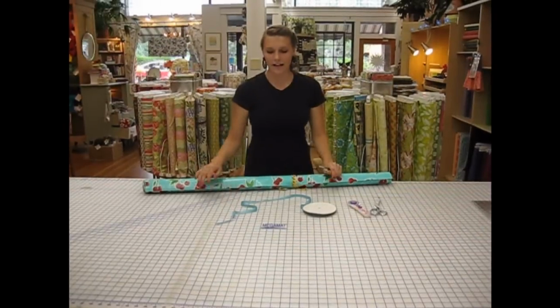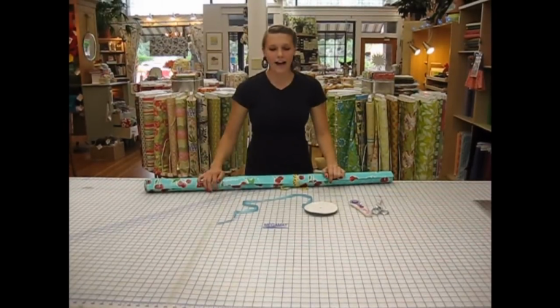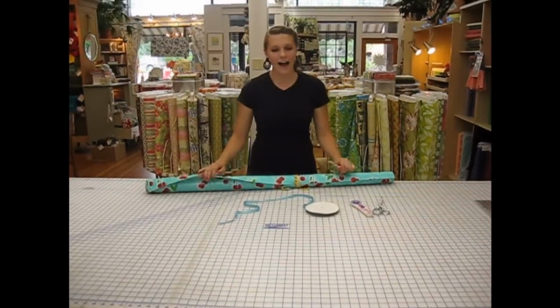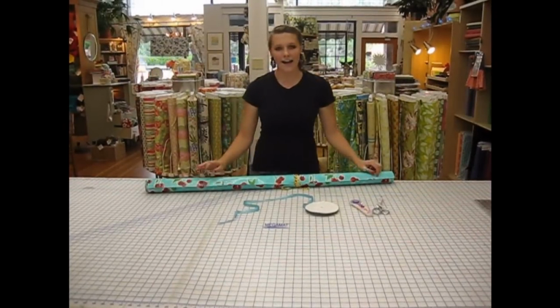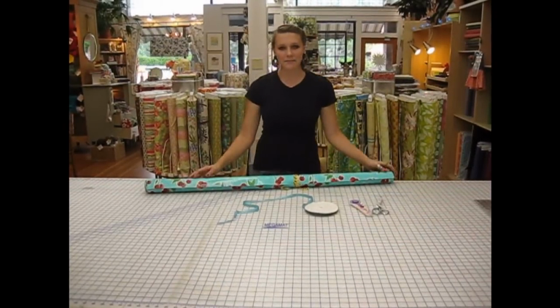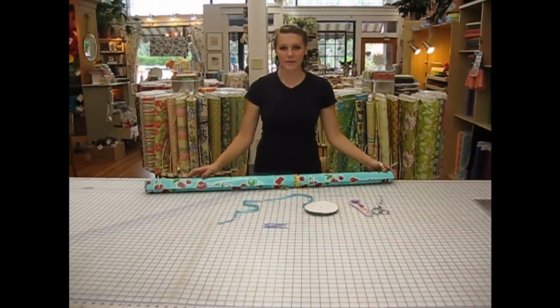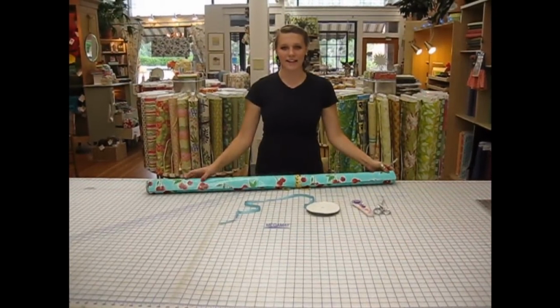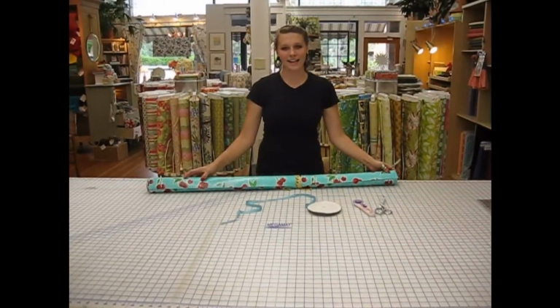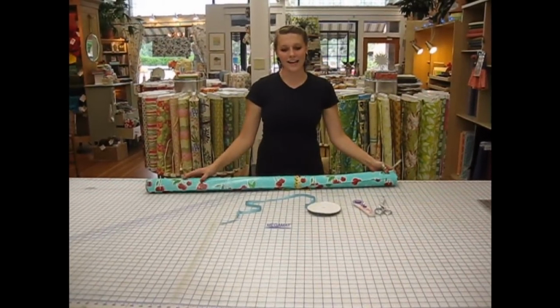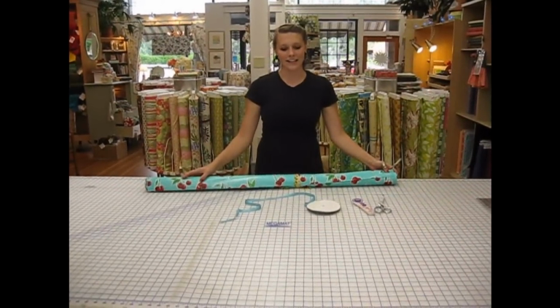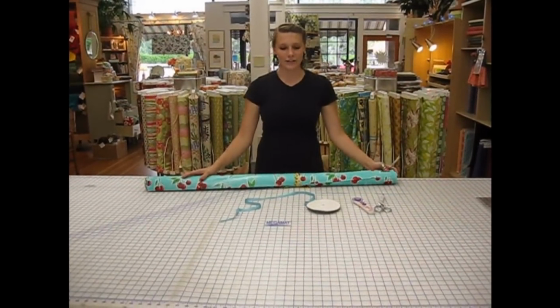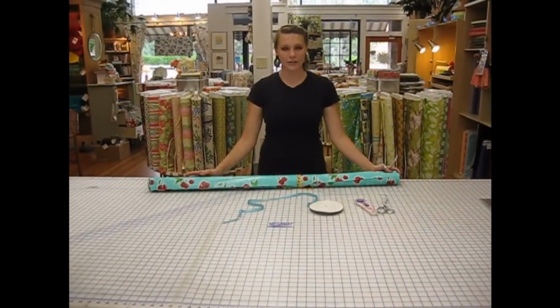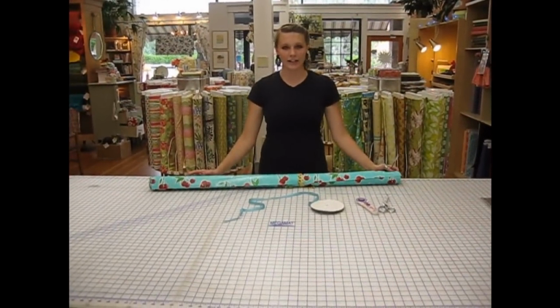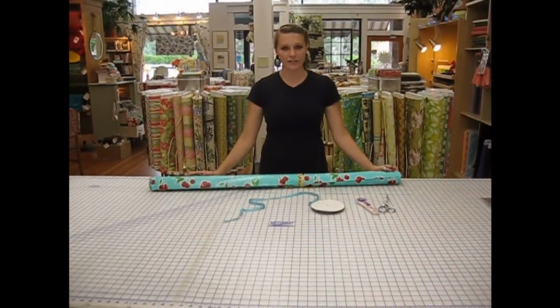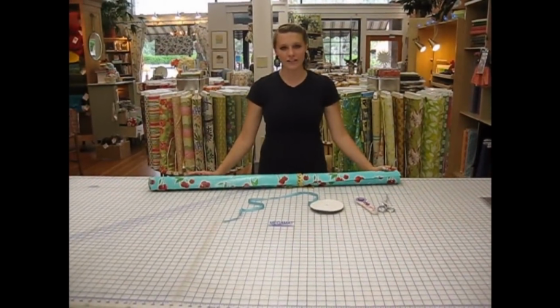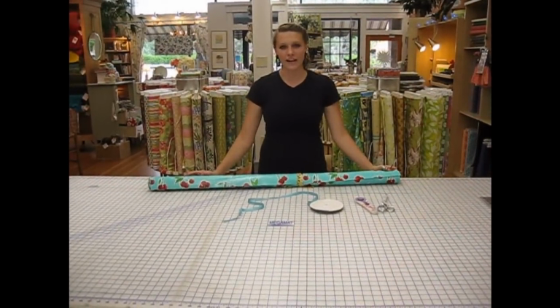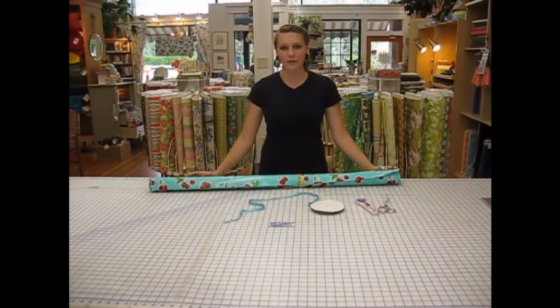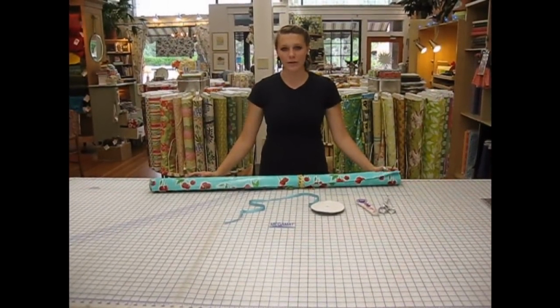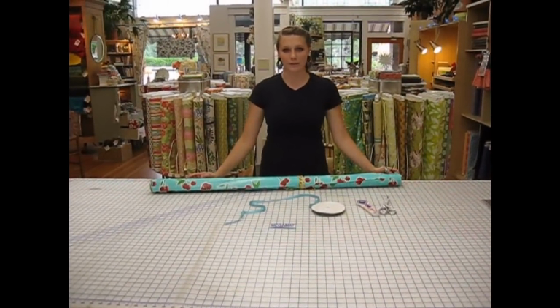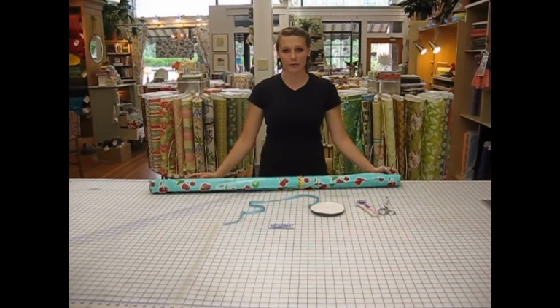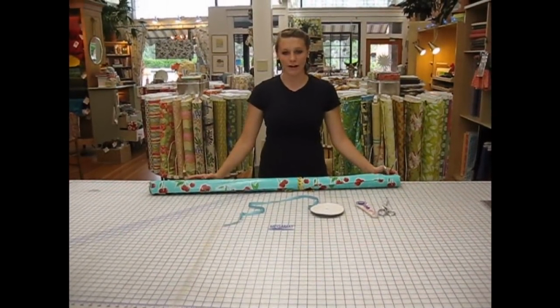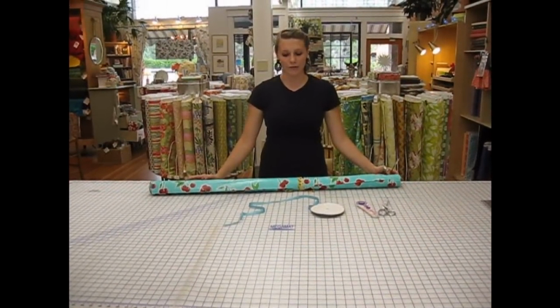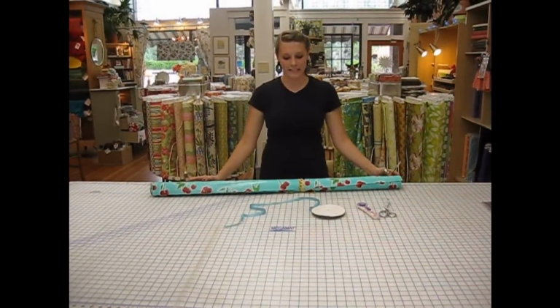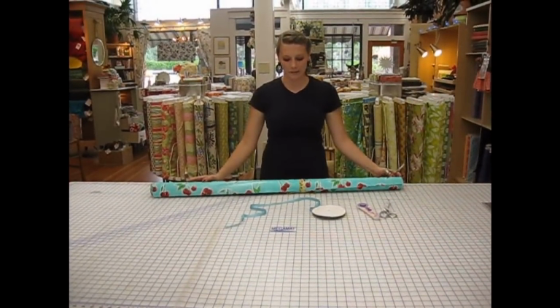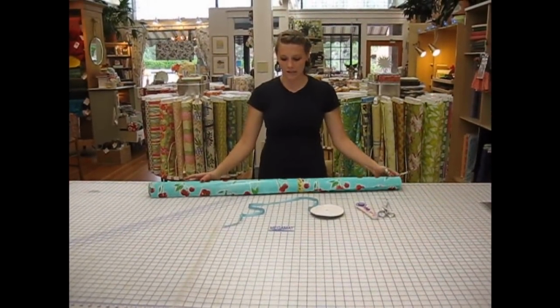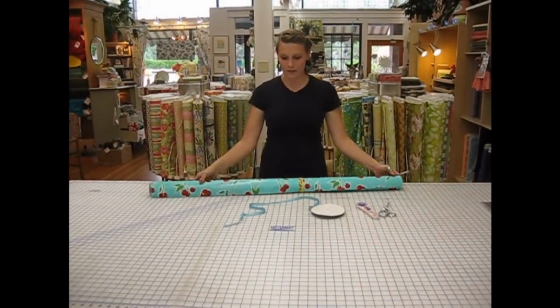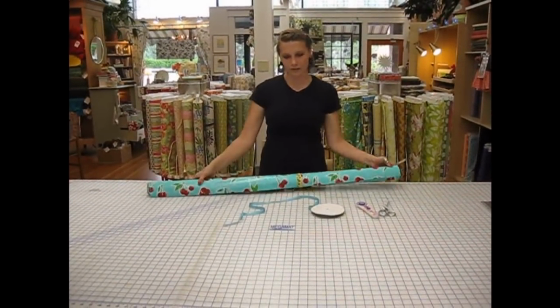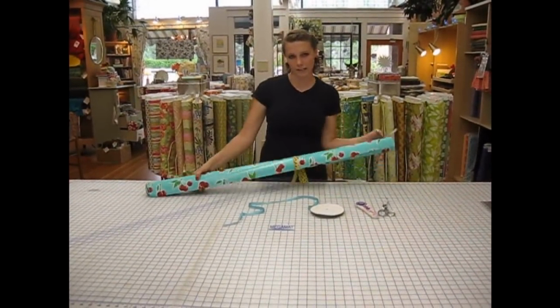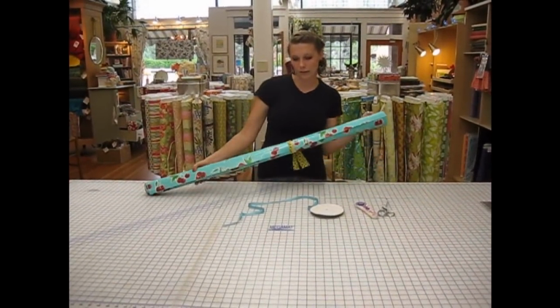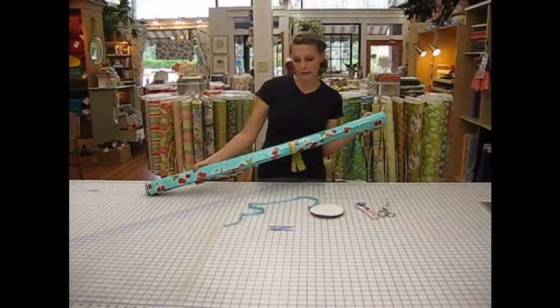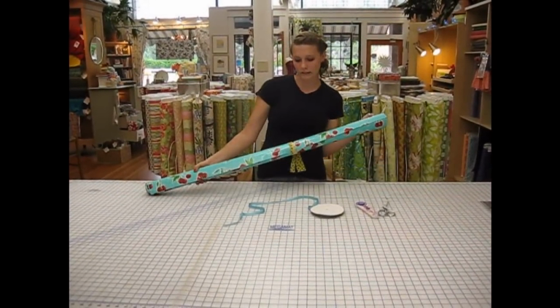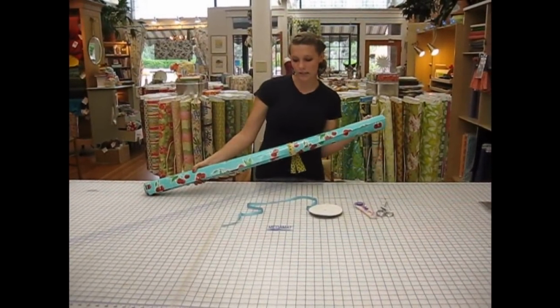Hi, I'm Gwen, and here at Sew Lounge today we're going to make a round tablecloth using our oil cloth.